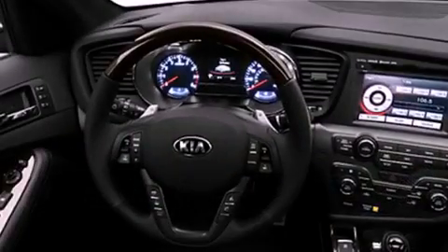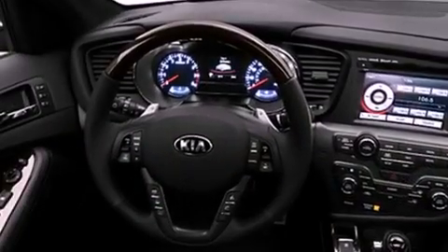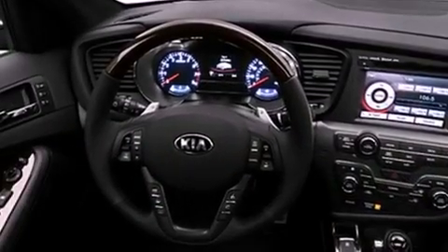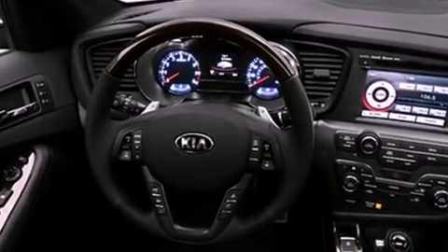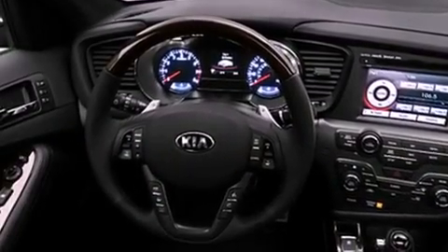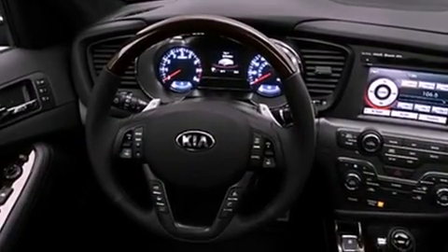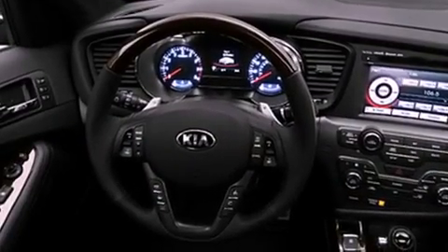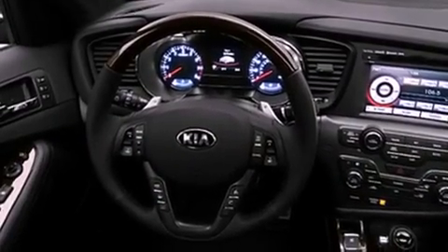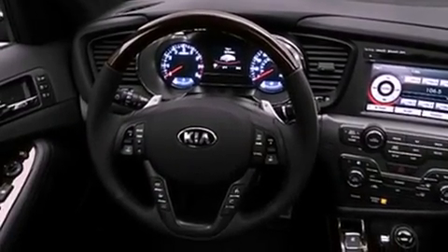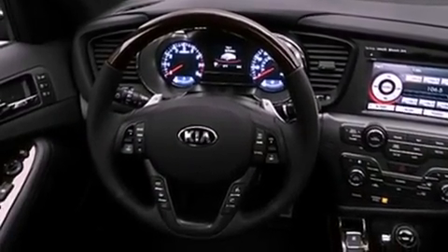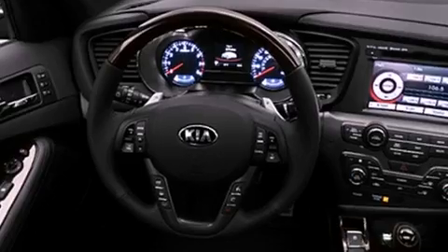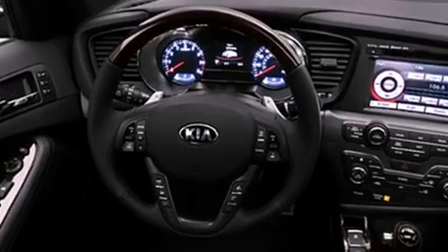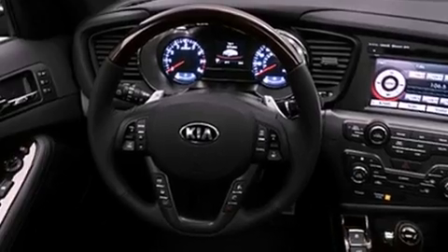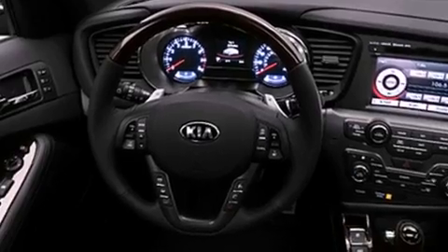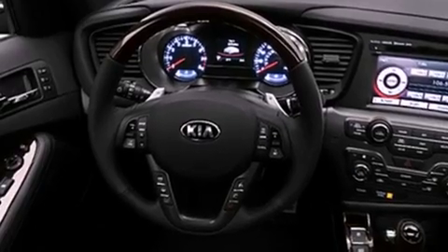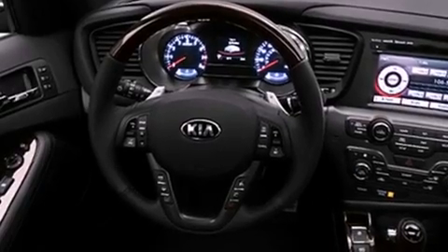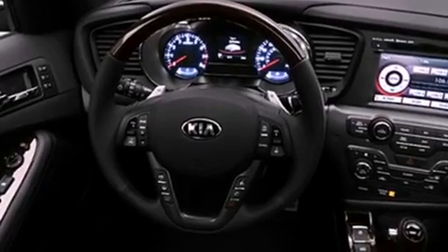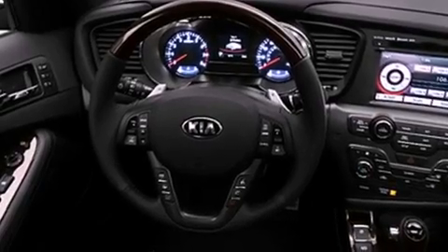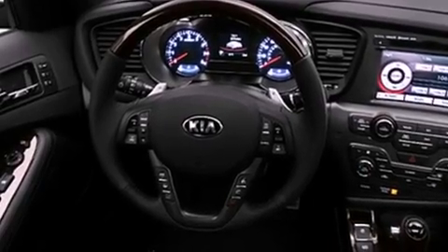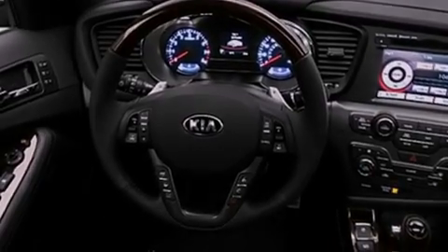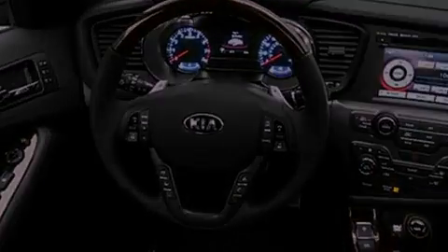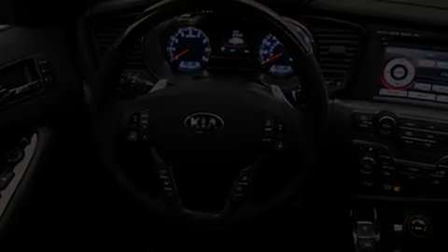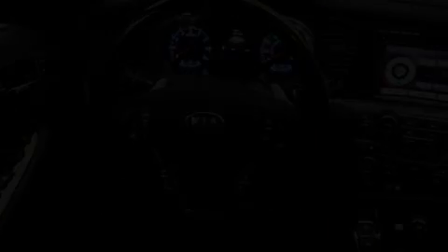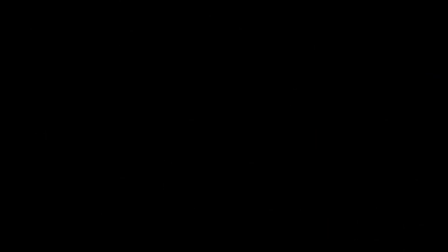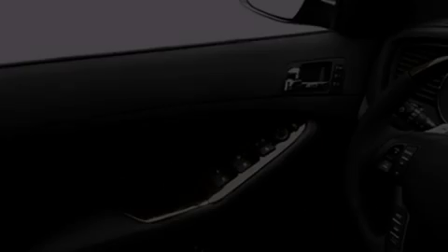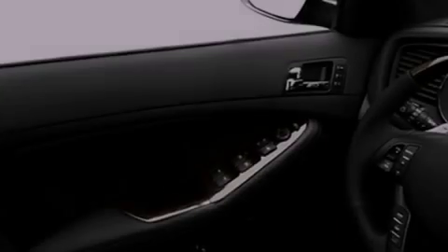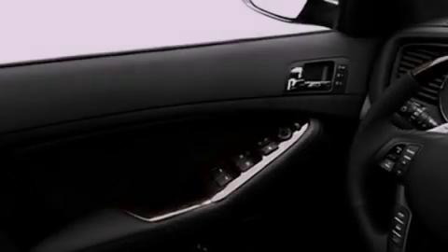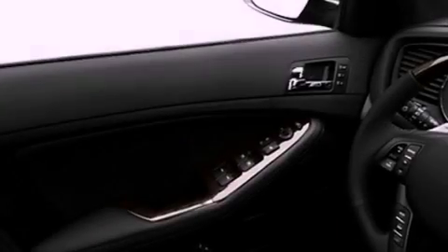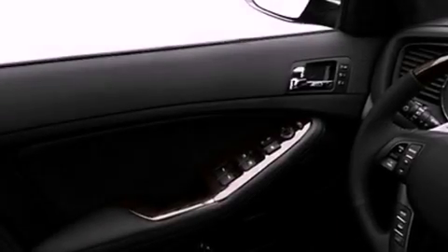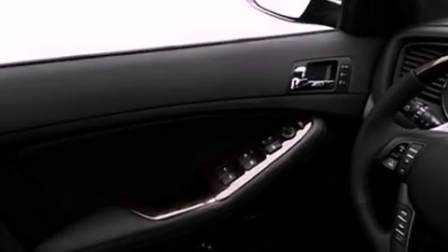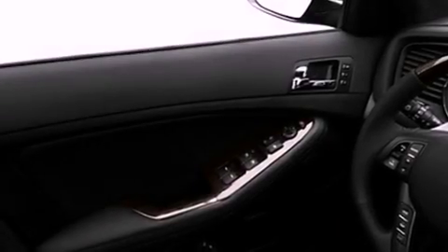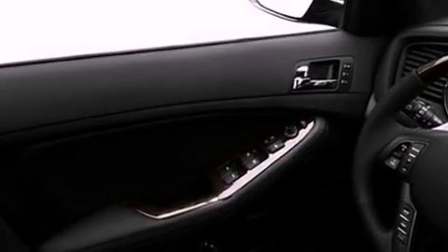Additional features include a passenger side vanity mirror, a security system, front fog lights, a traction control system, a split folding rear seat, and a rear spoiler.